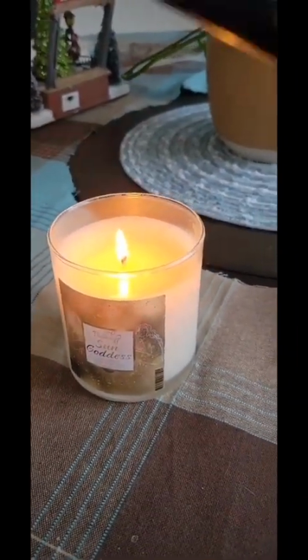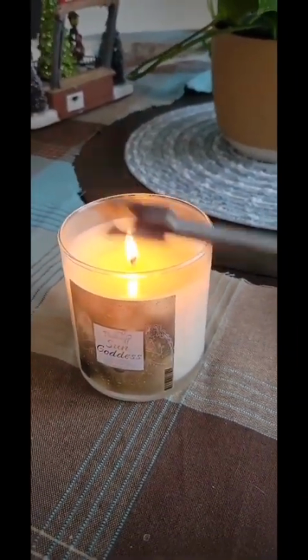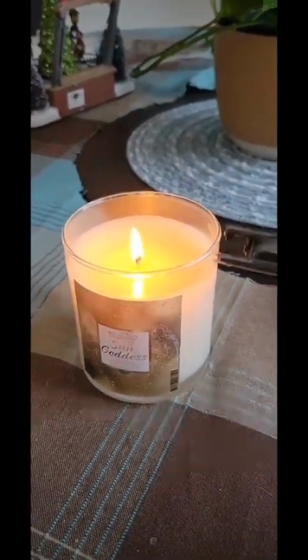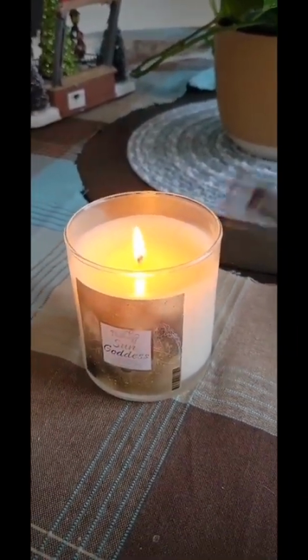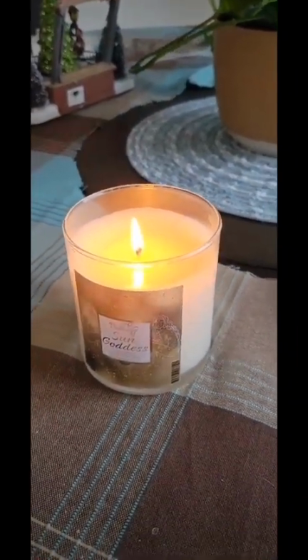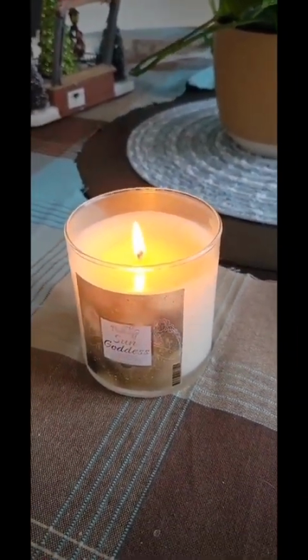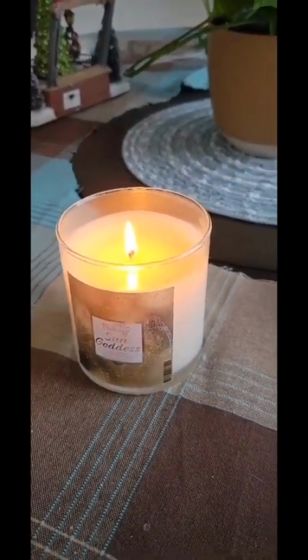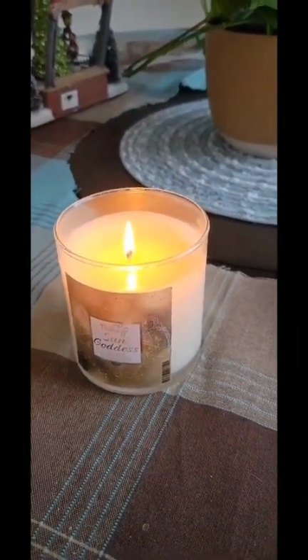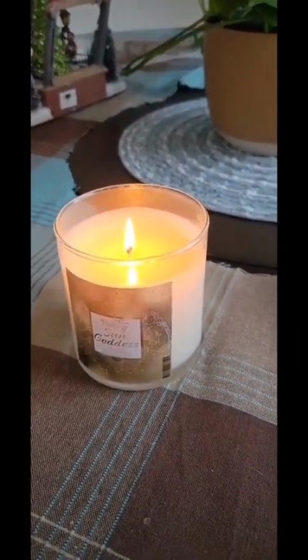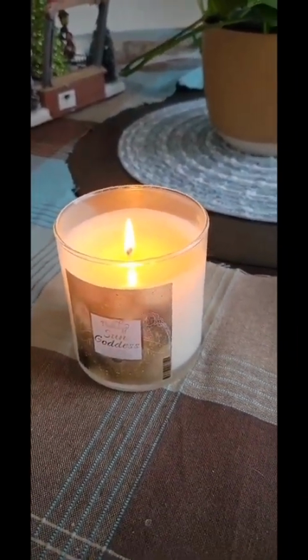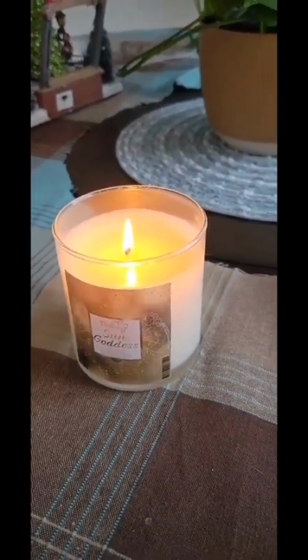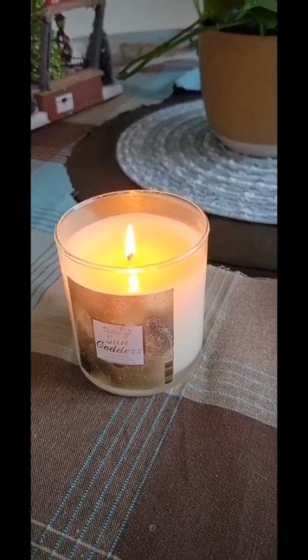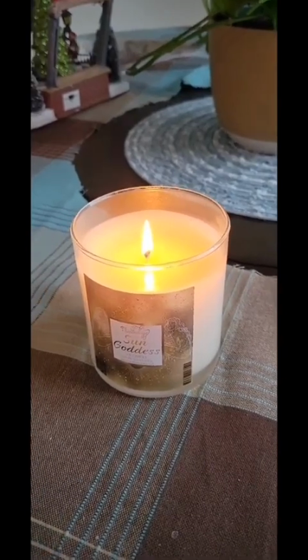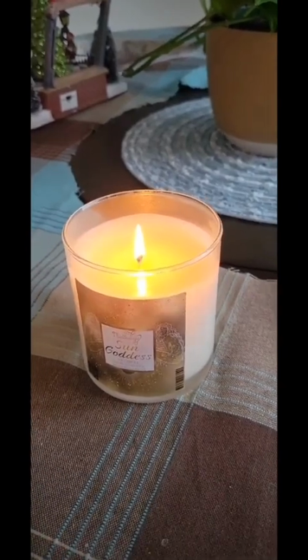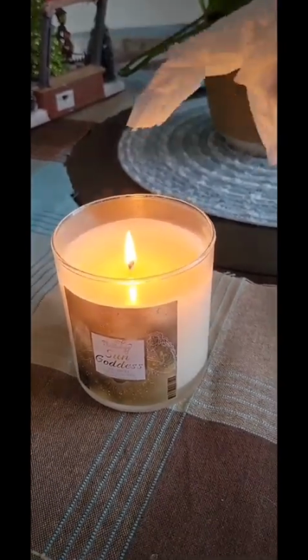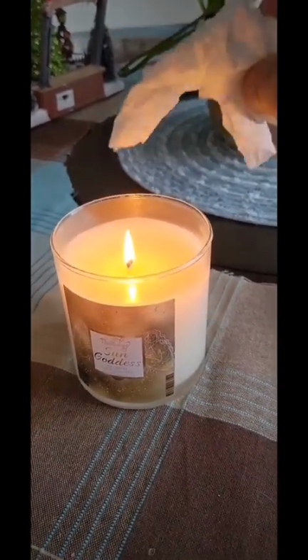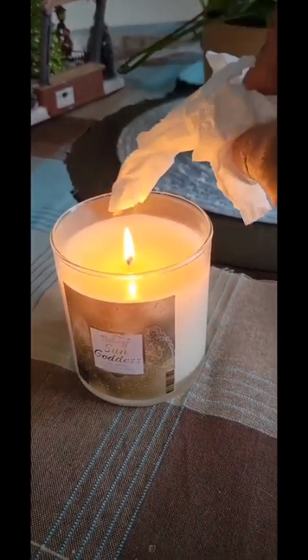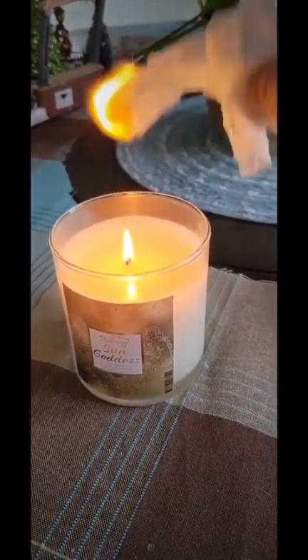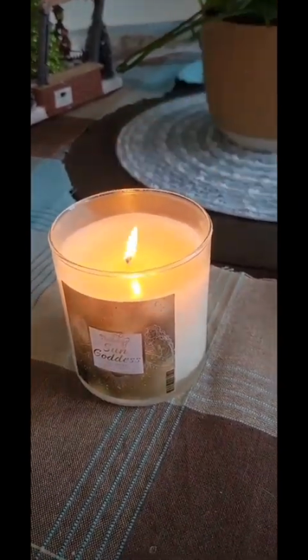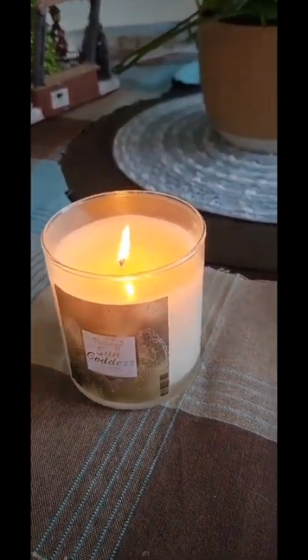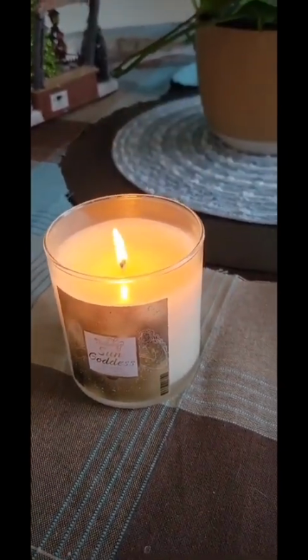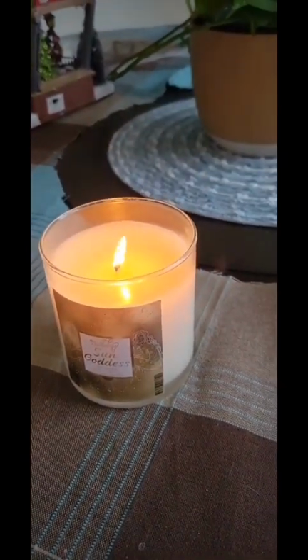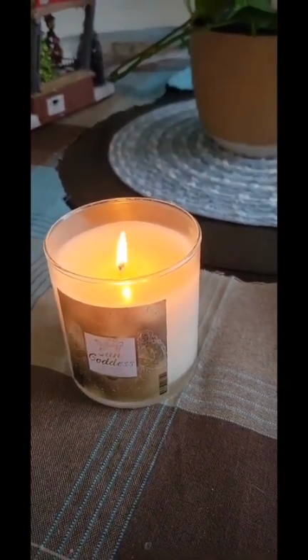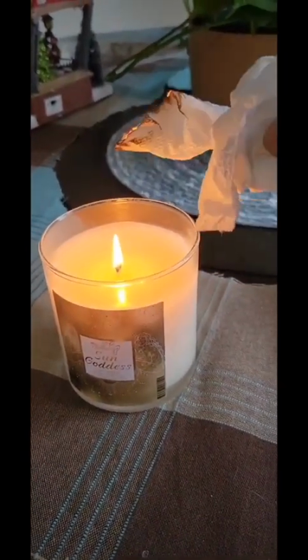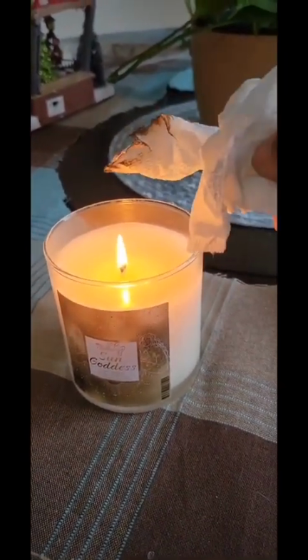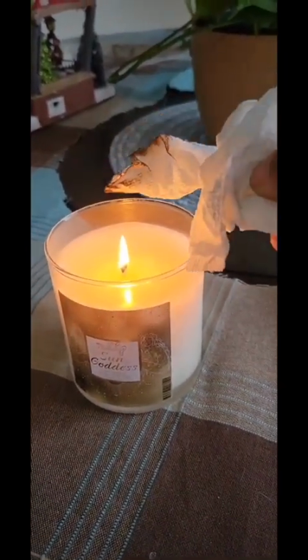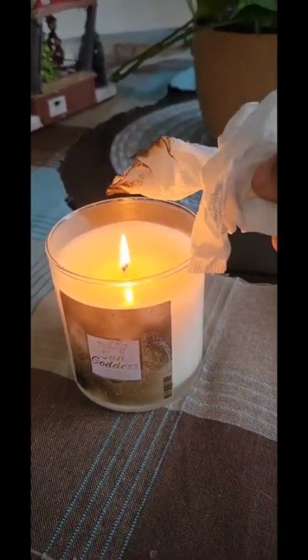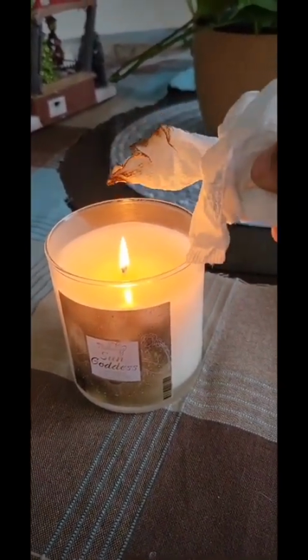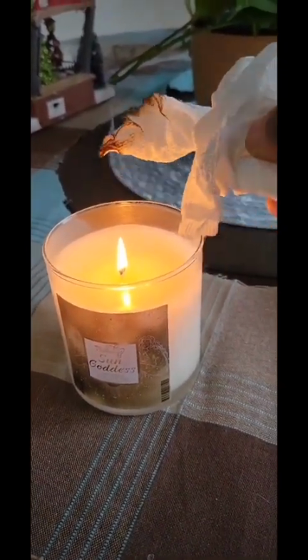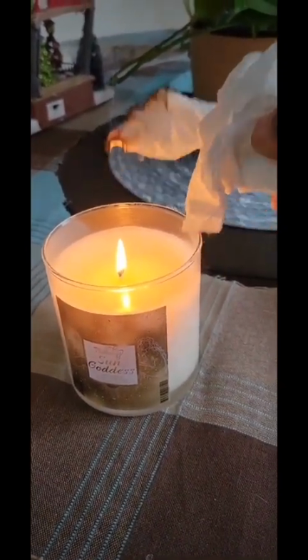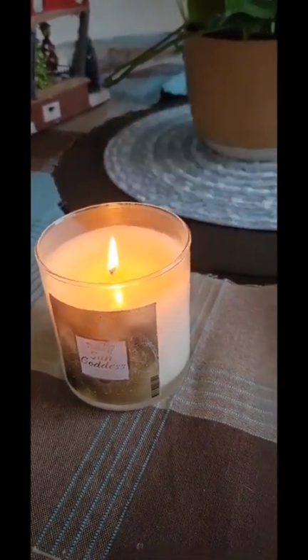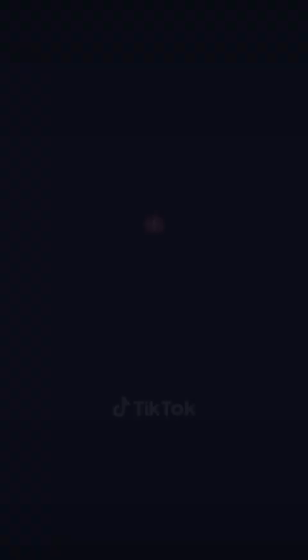So when I trimmed my wick, the flame was at a lower level. Be safe when lighting the candle.